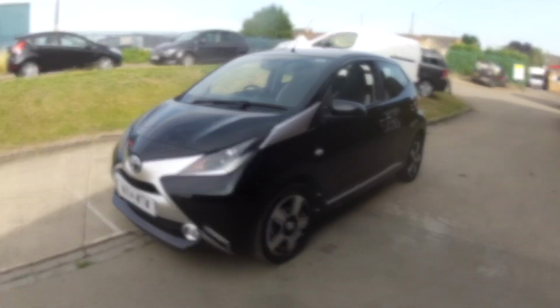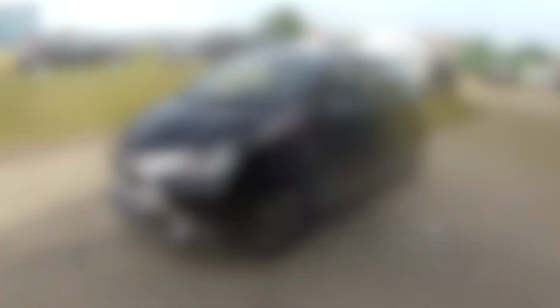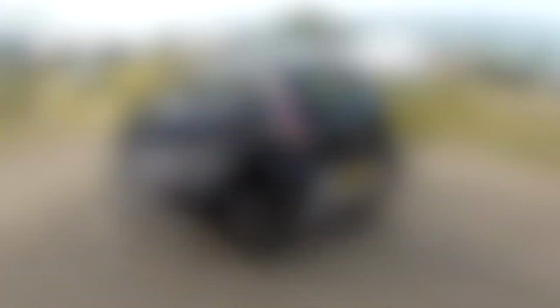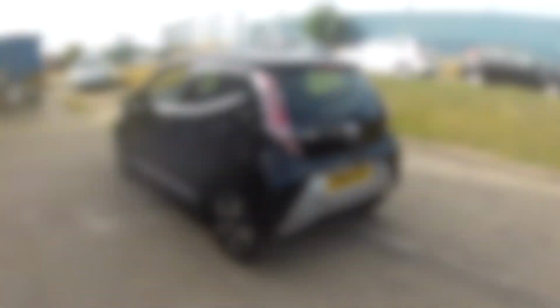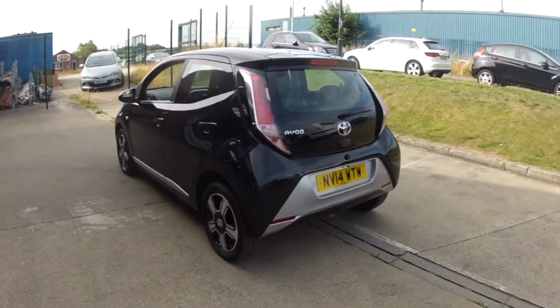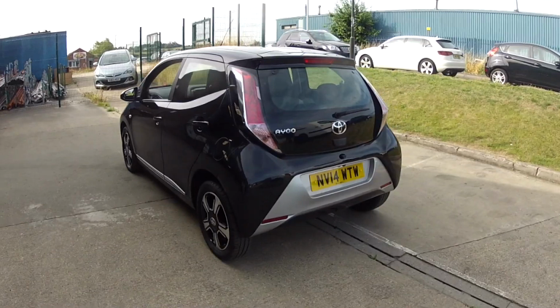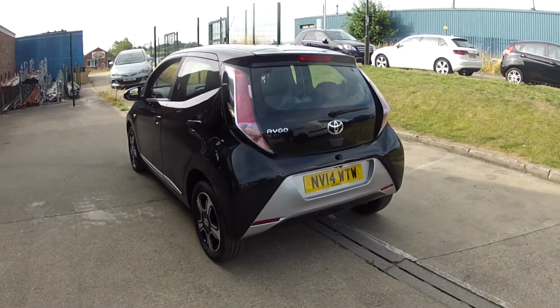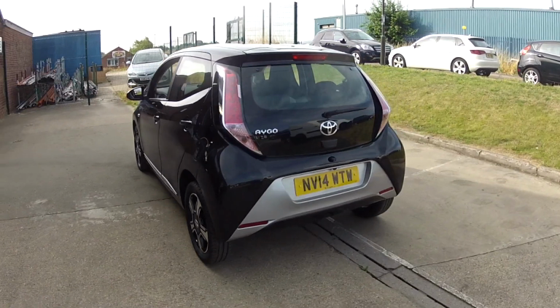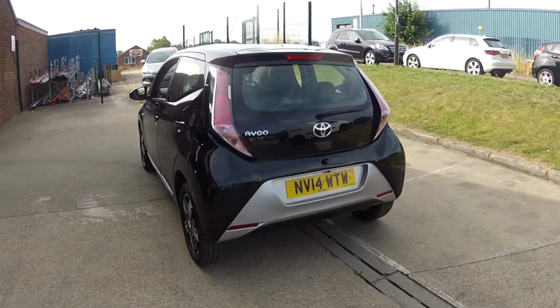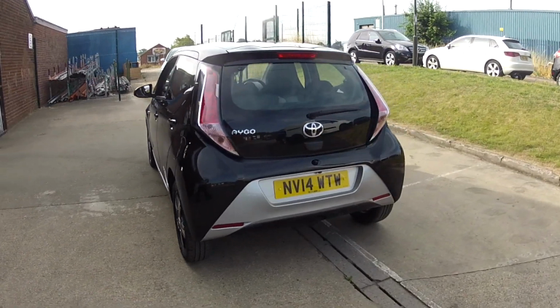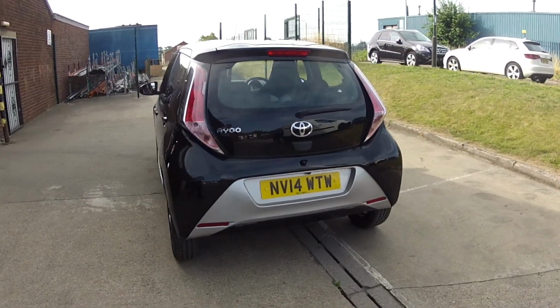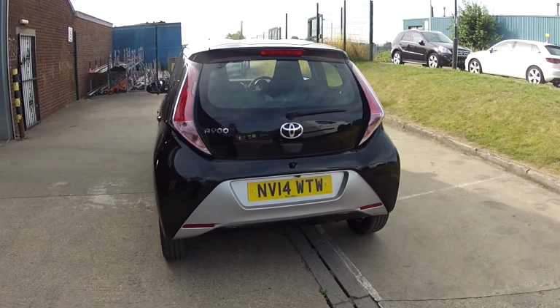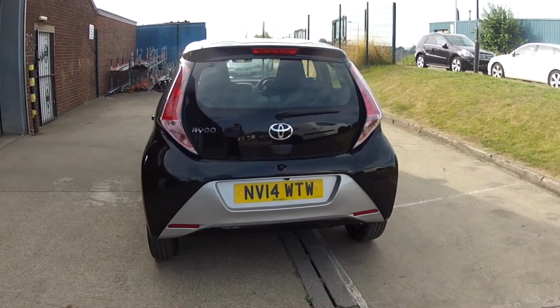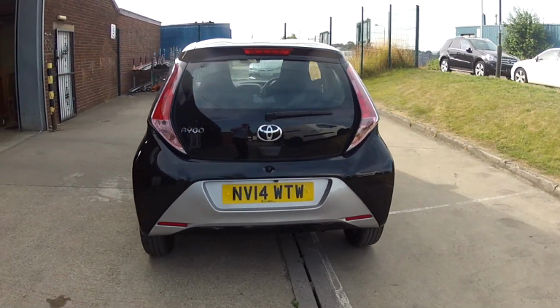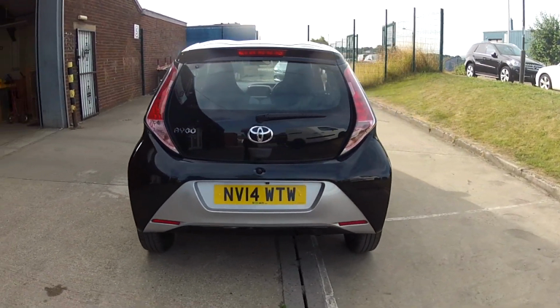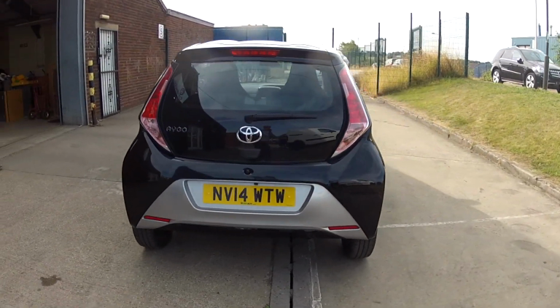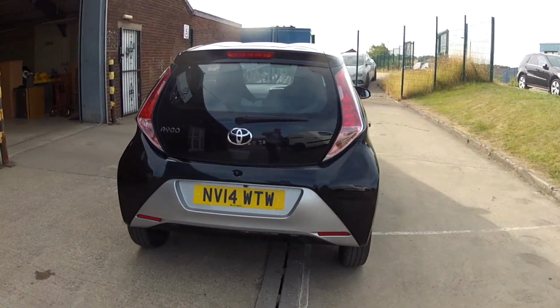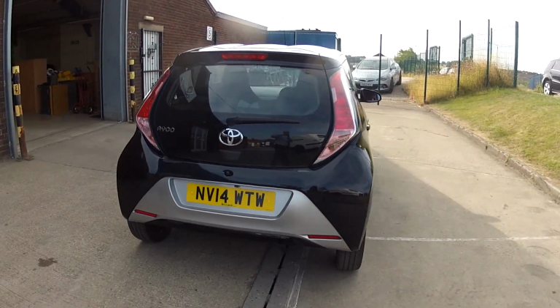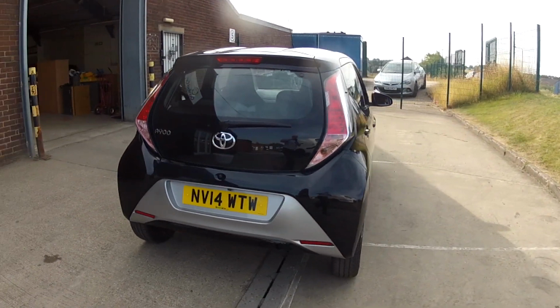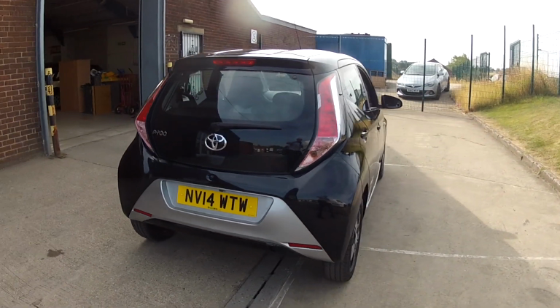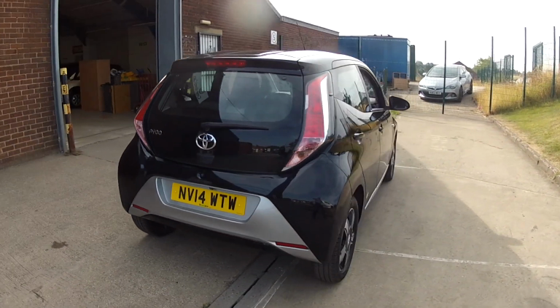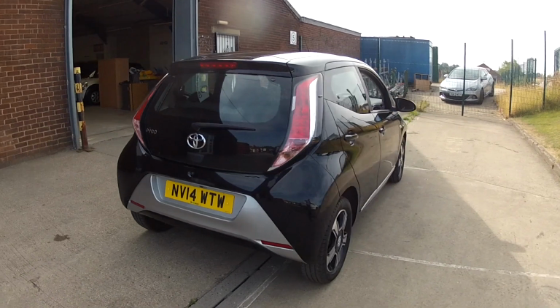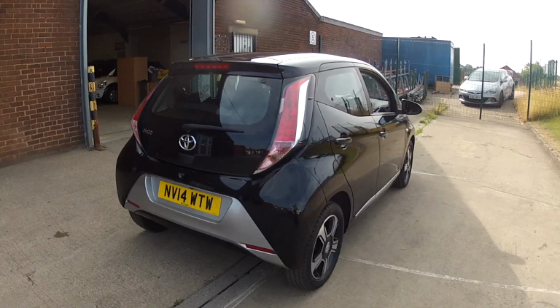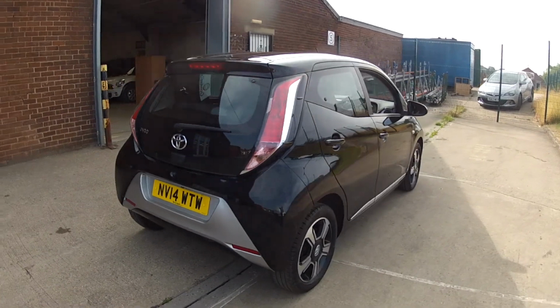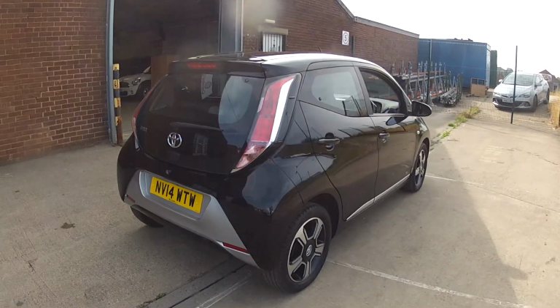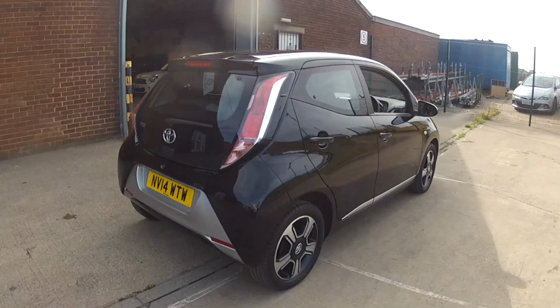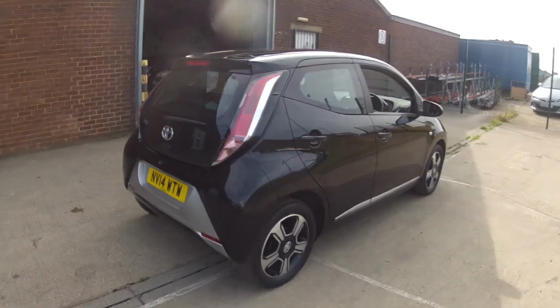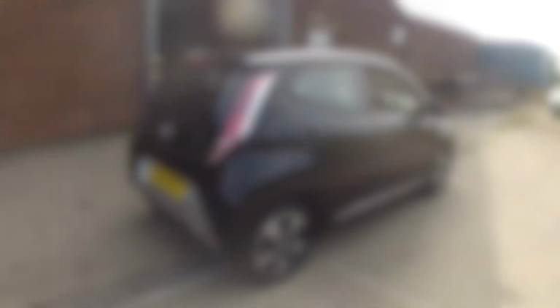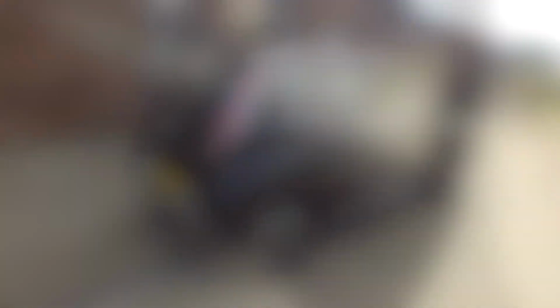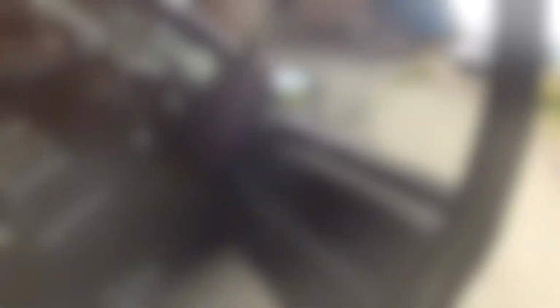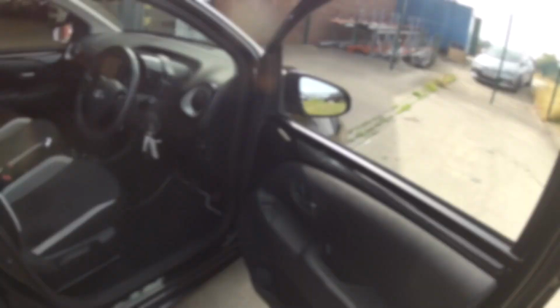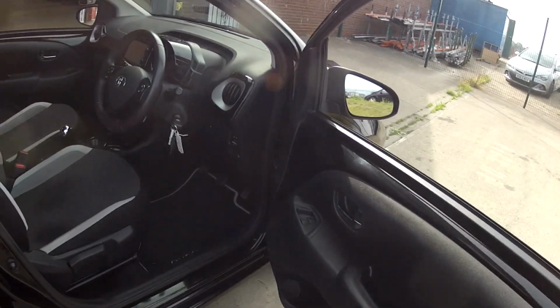Remember, this car will come with a brand new 12 month MOT and we'll give it a full service before you finally get the car.